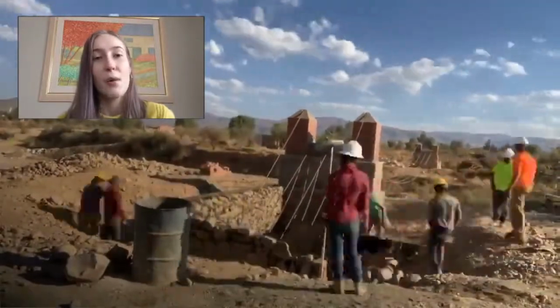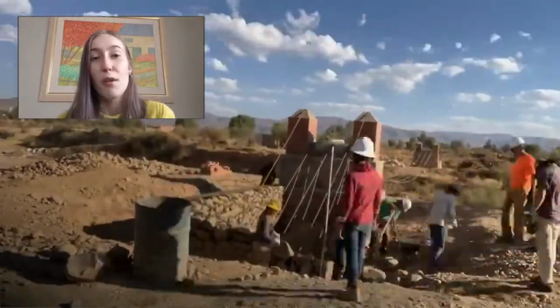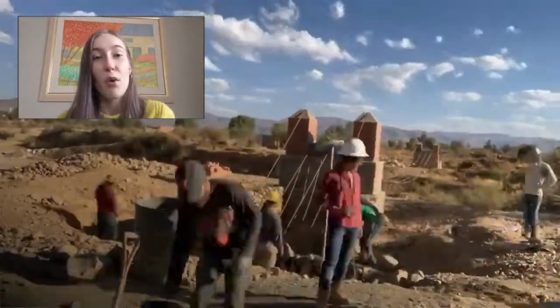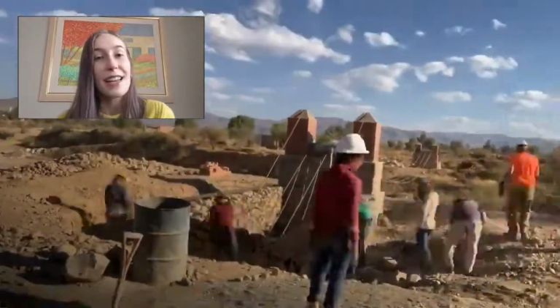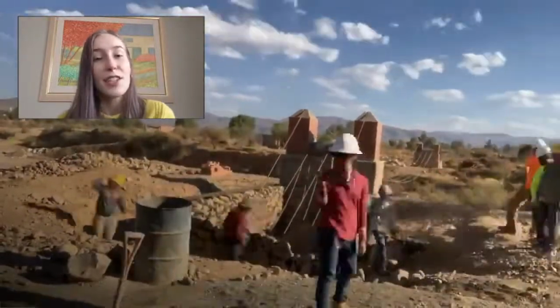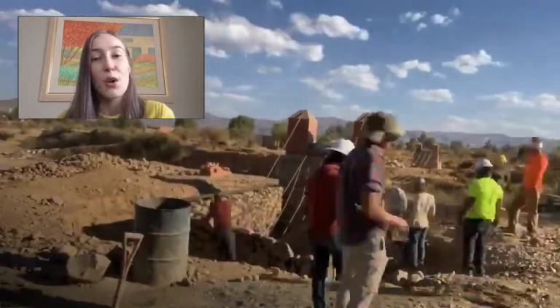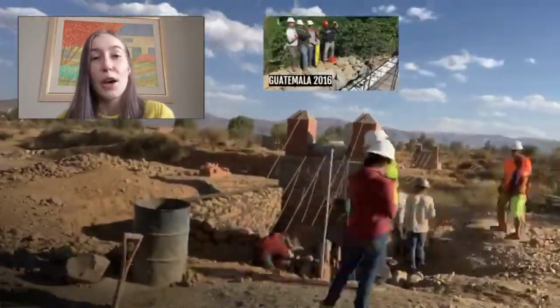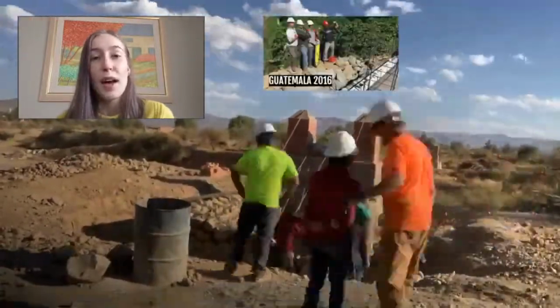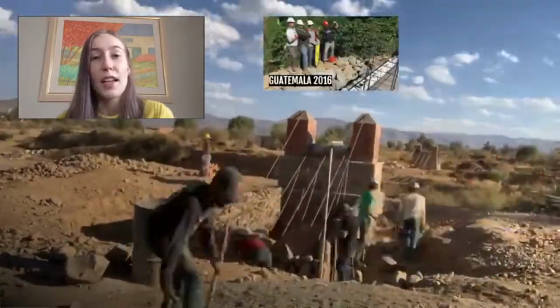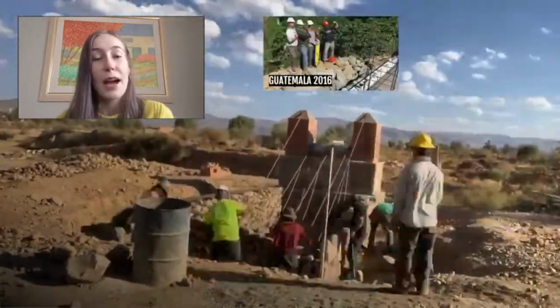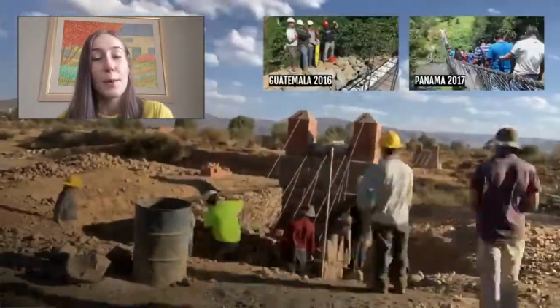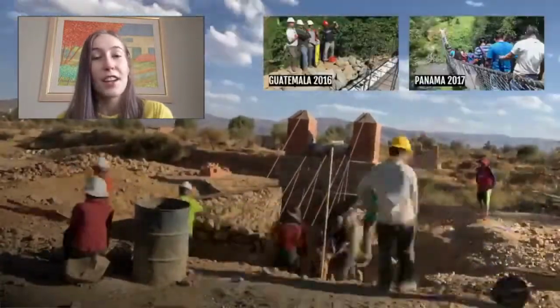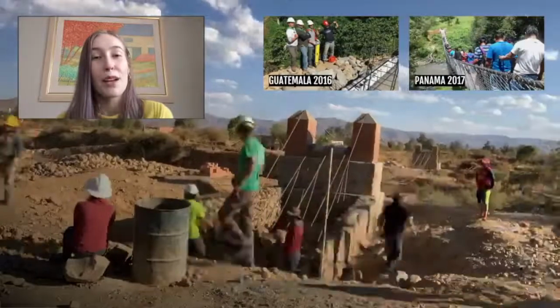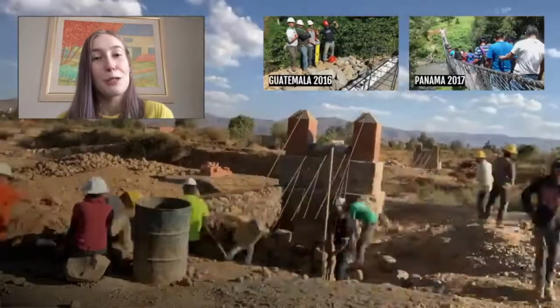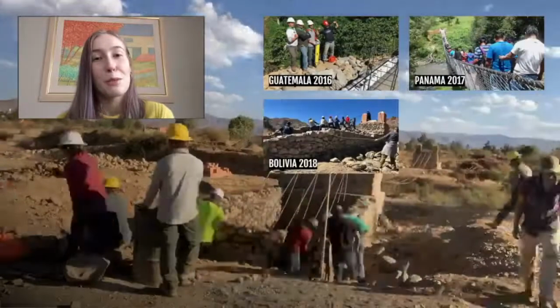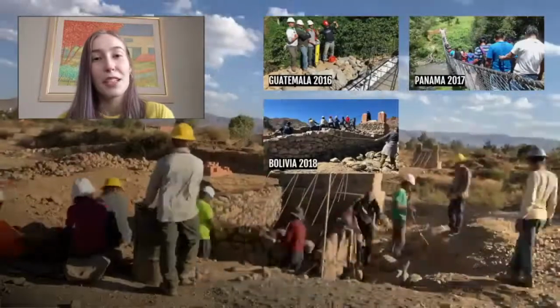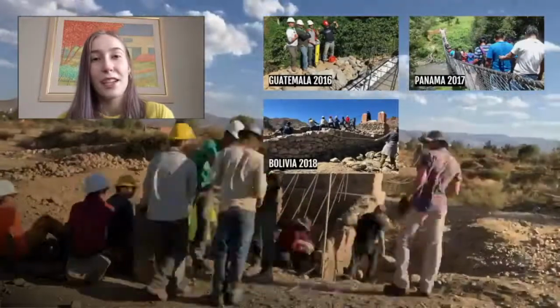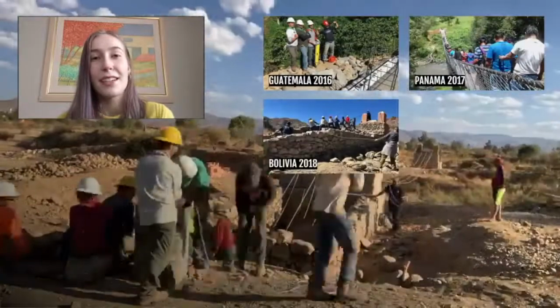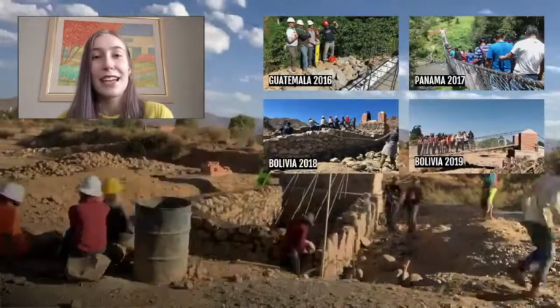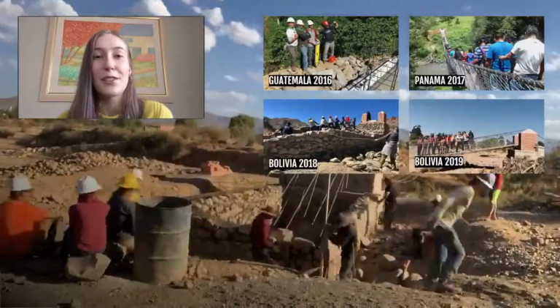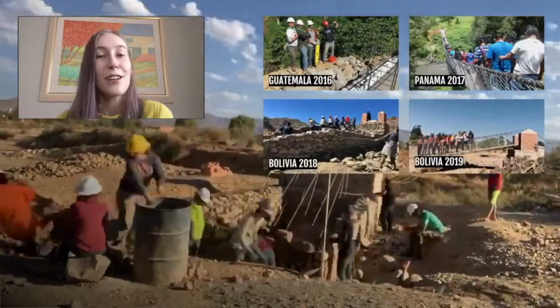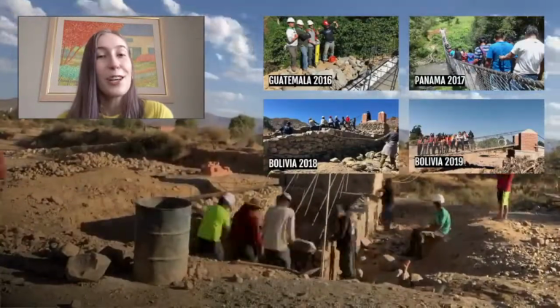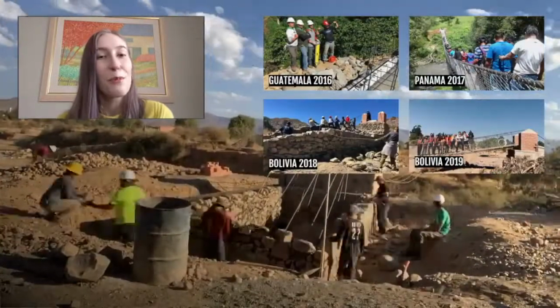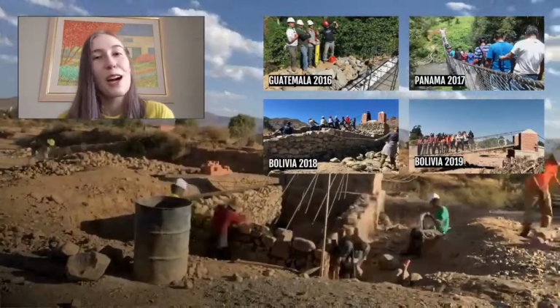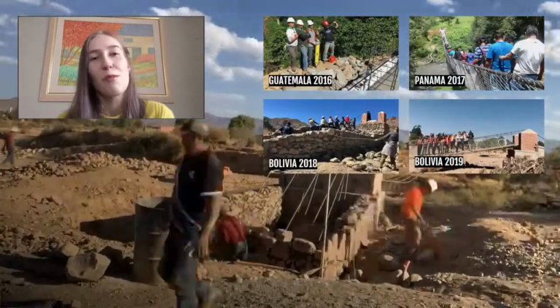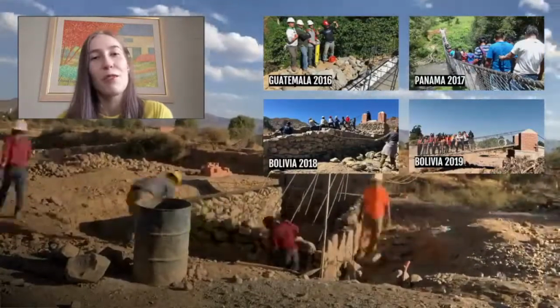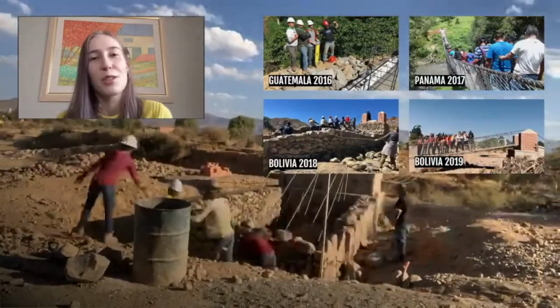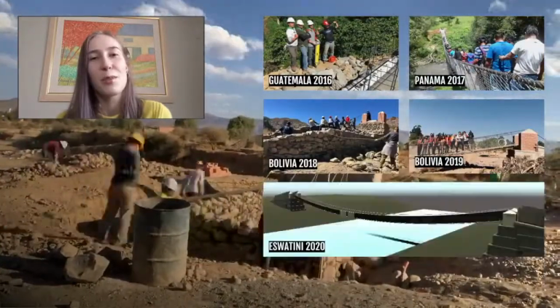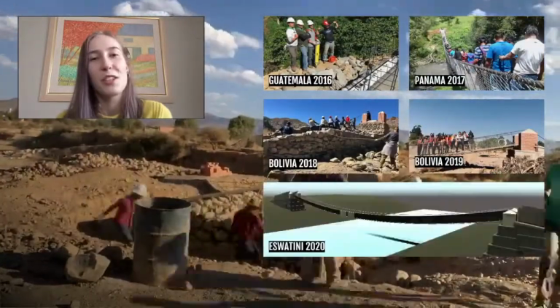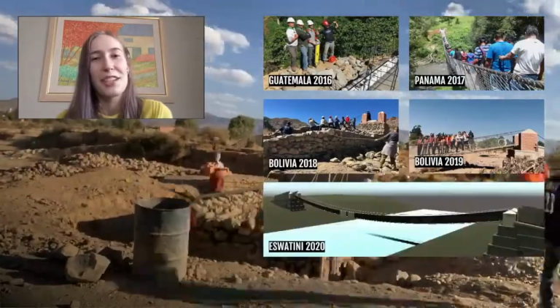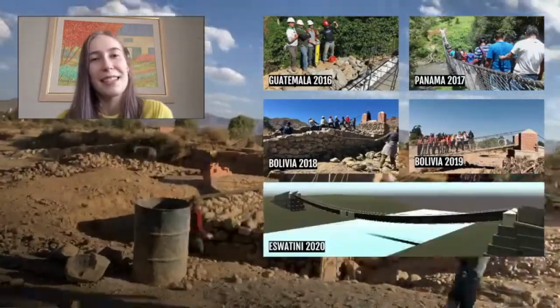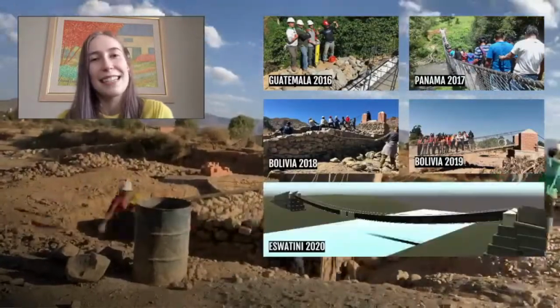We have one each in Guatemala and Panama, and we have two in Bolivia, and as of this video we have one virtual bridge in Eswatini.